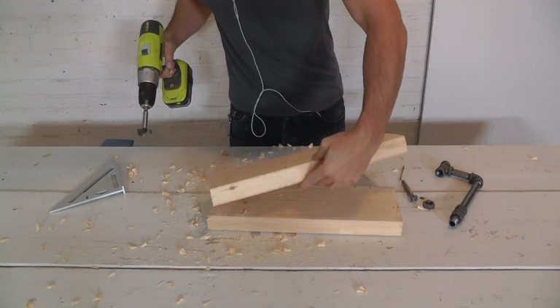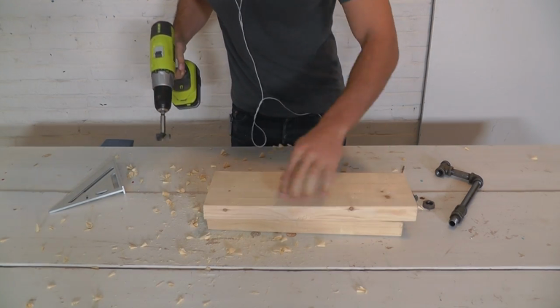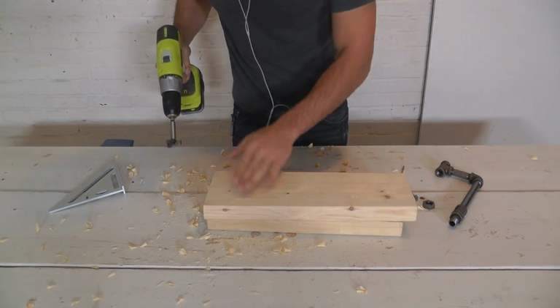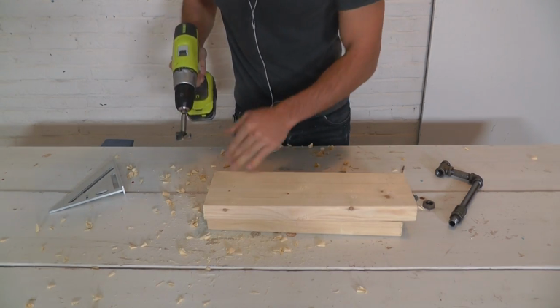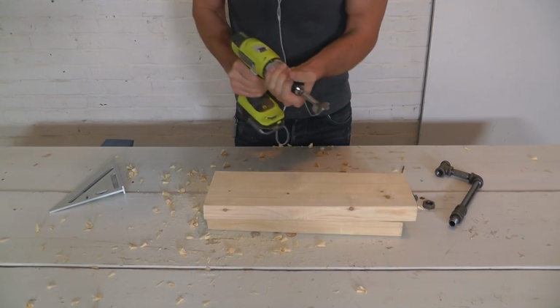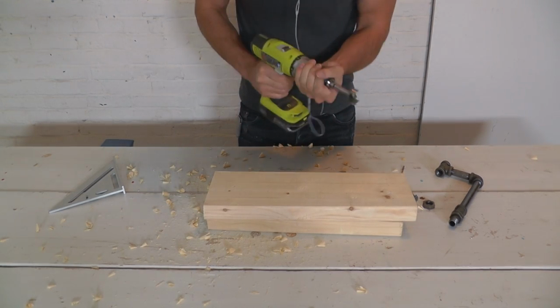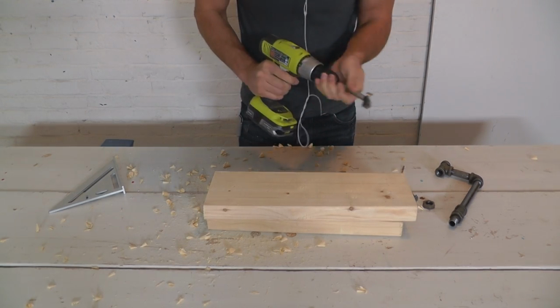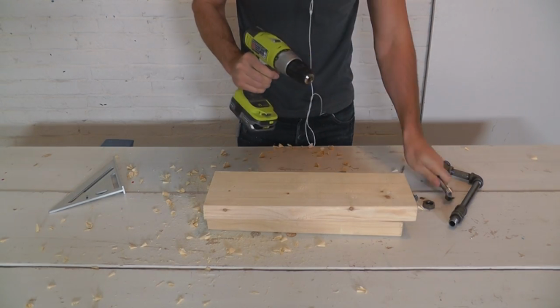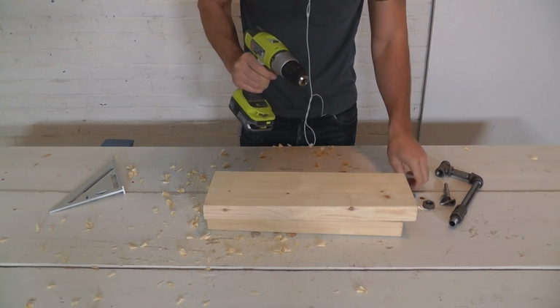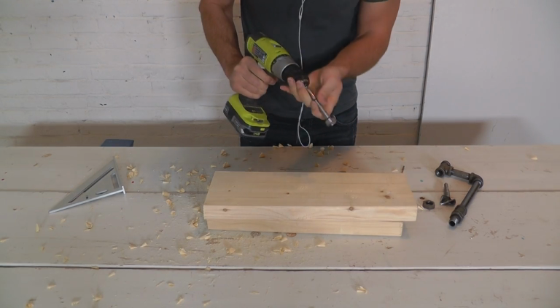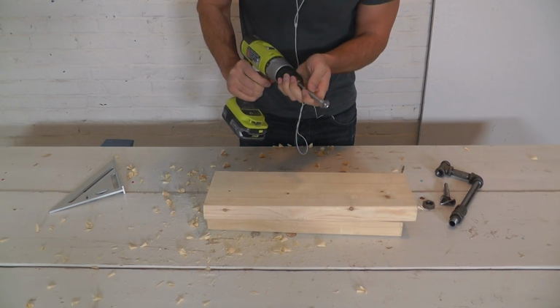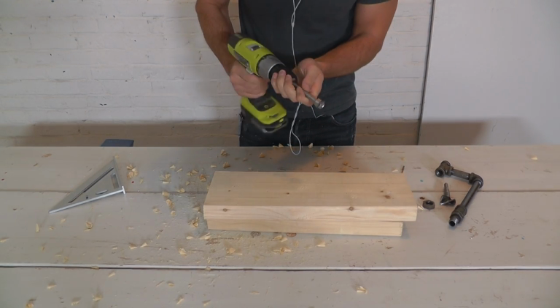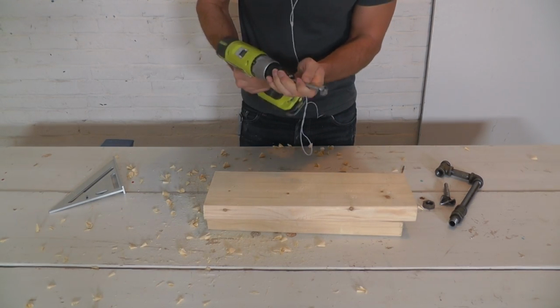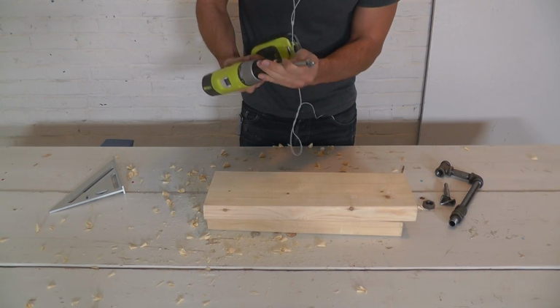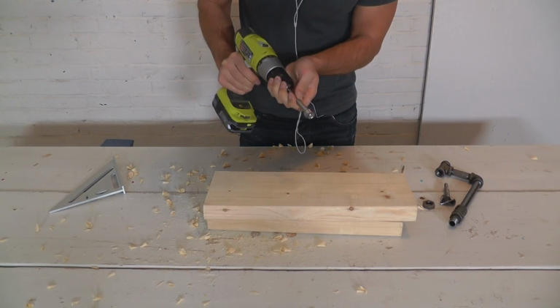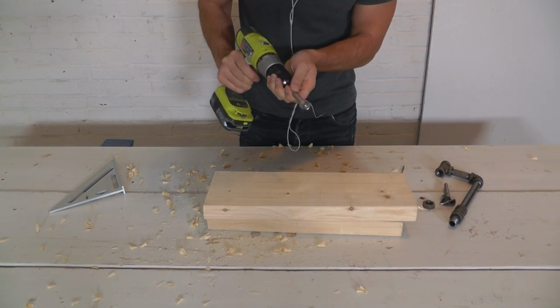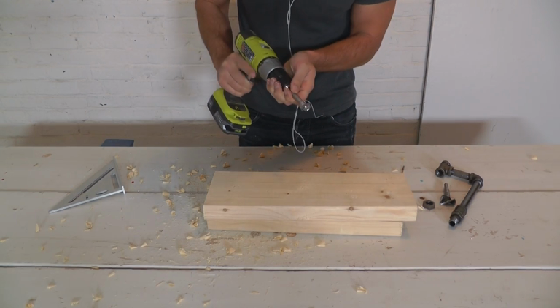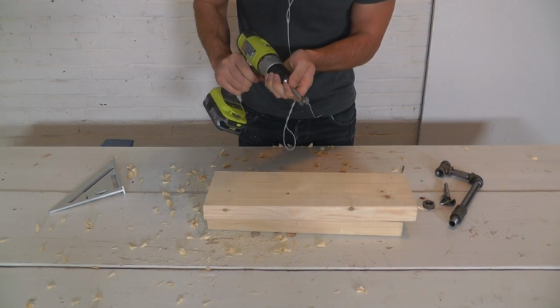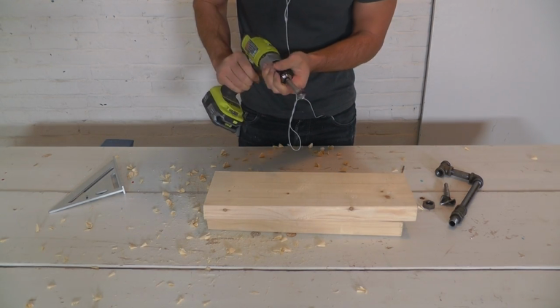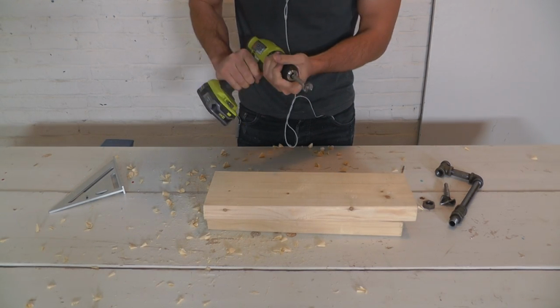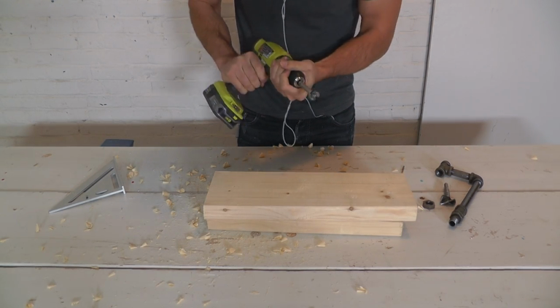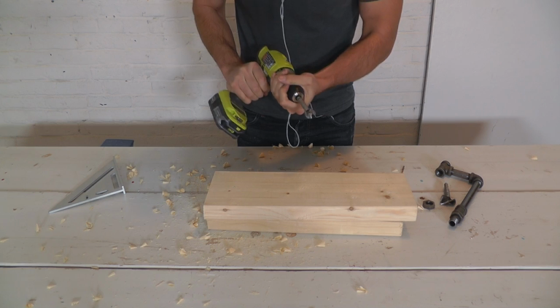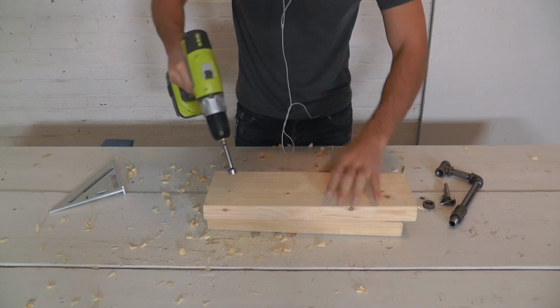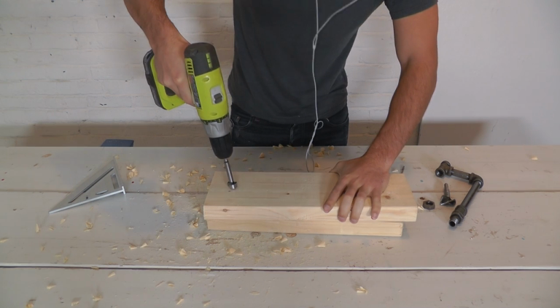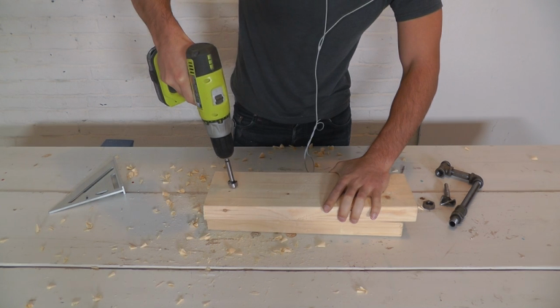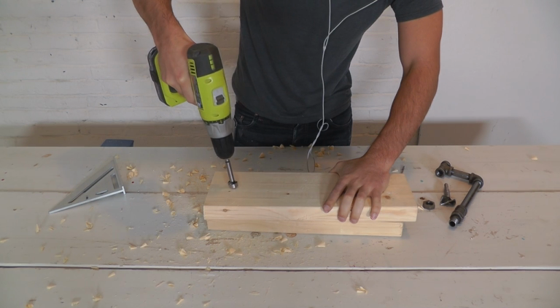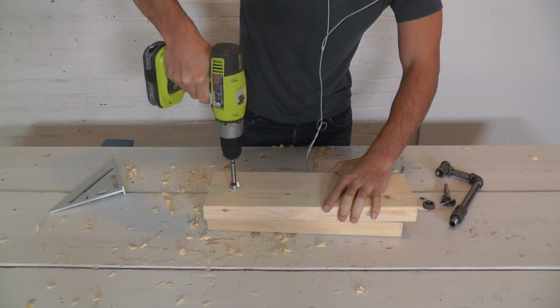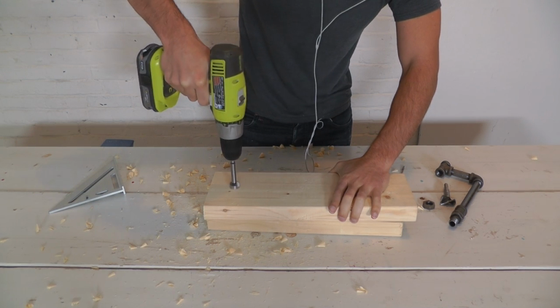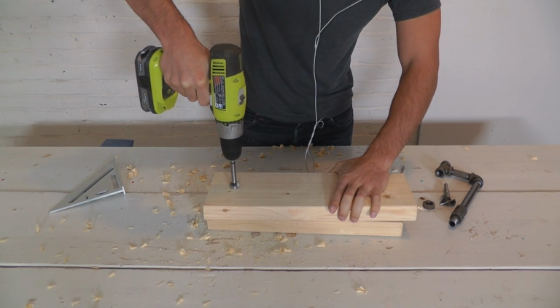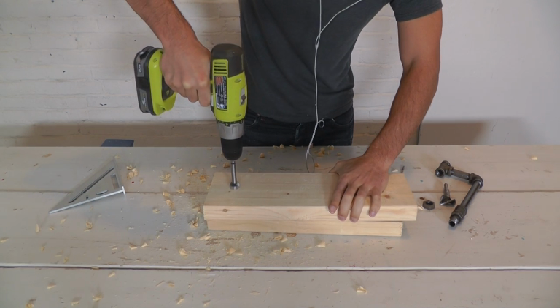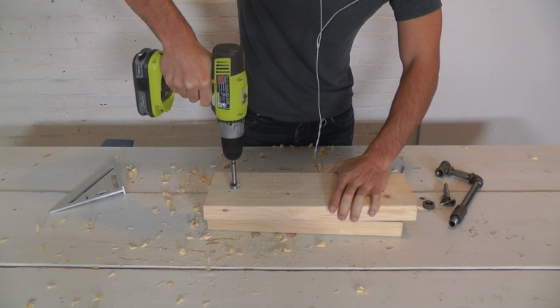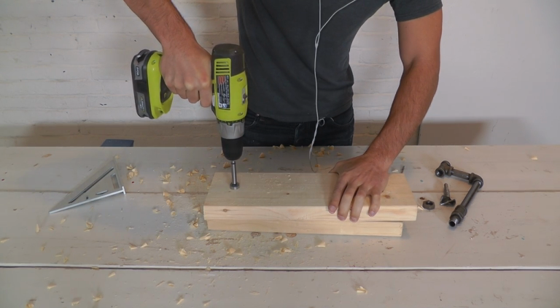I then flipped the board over and drilled a 3.25 inch diameter hole all the way through.